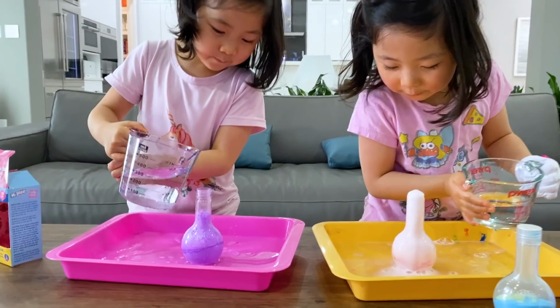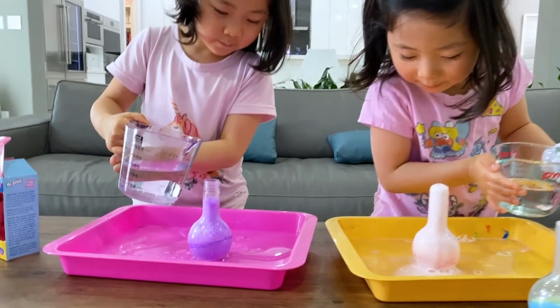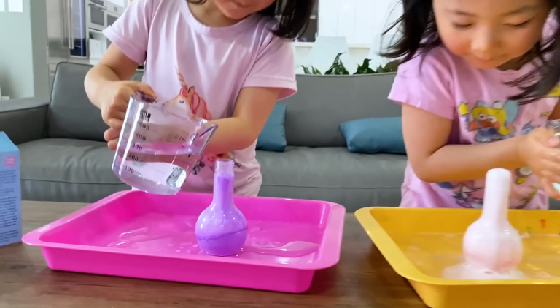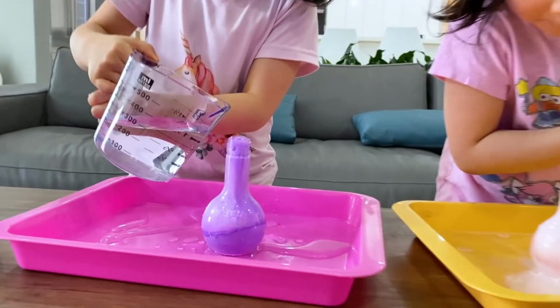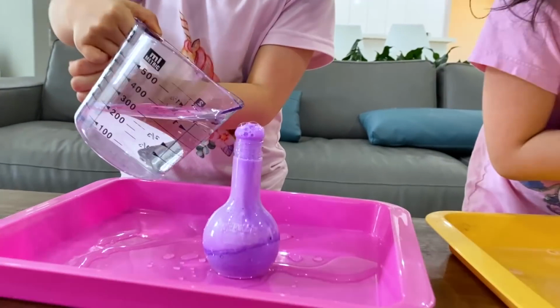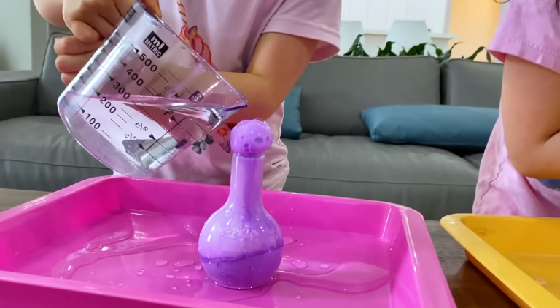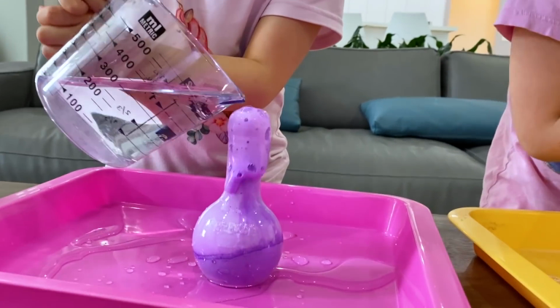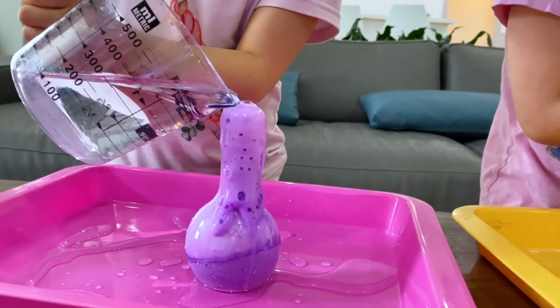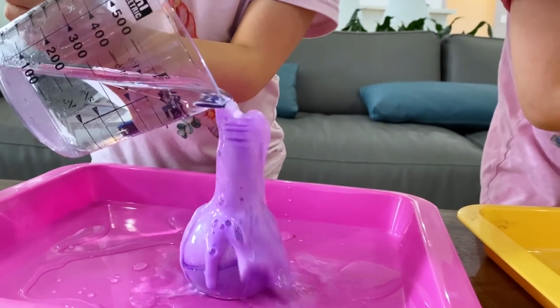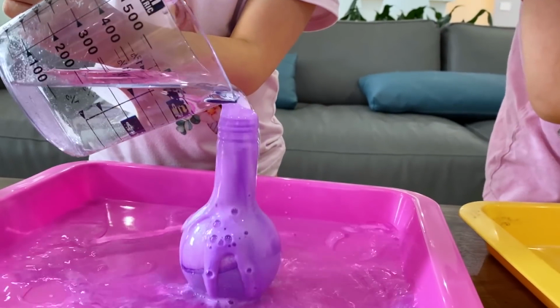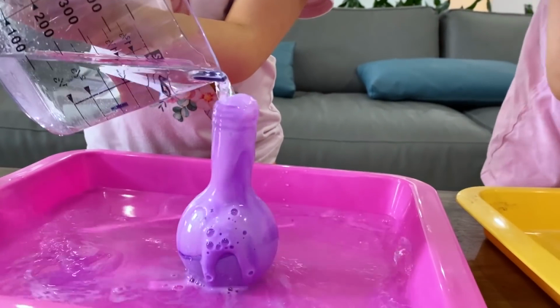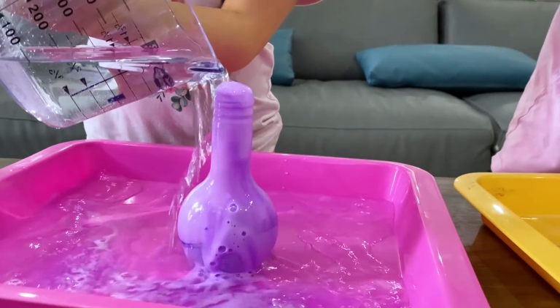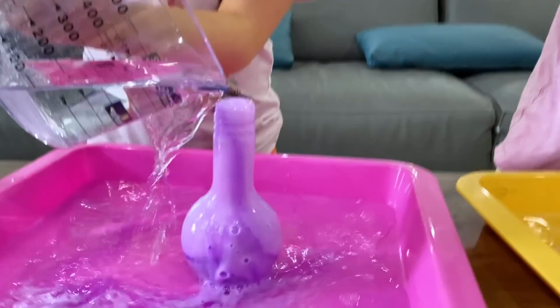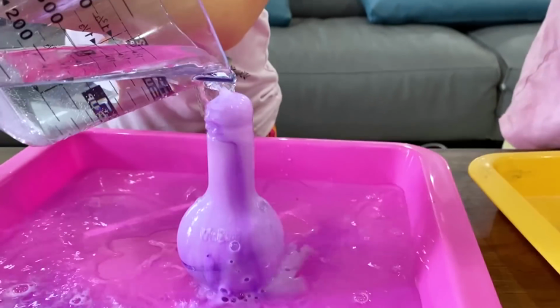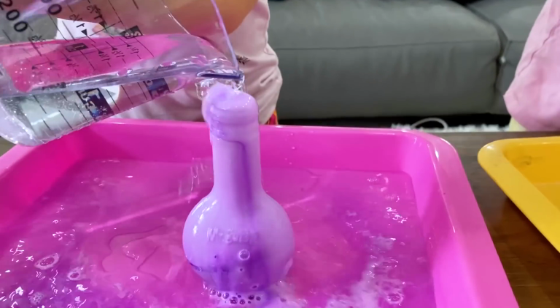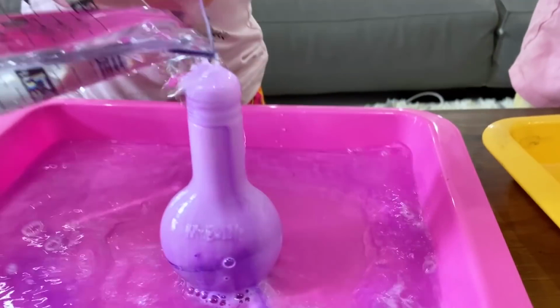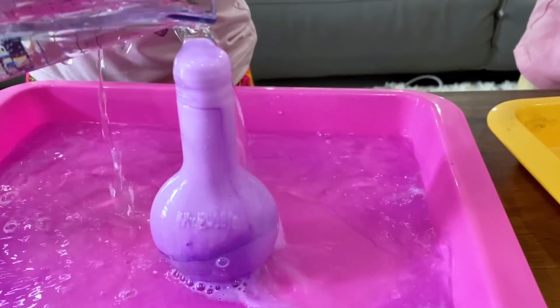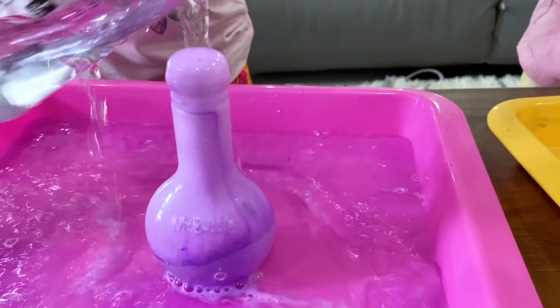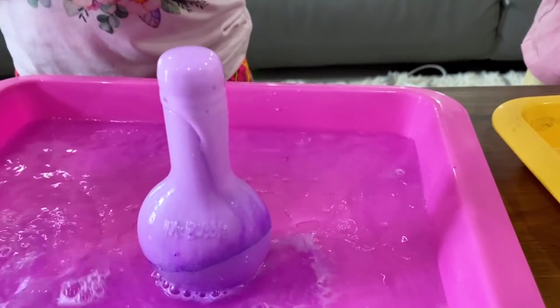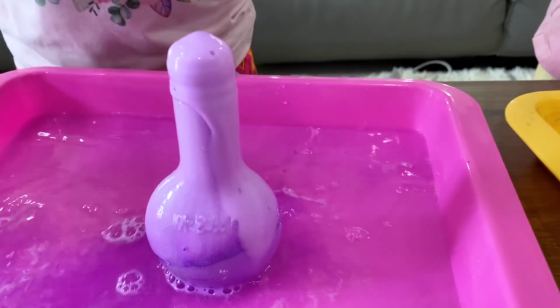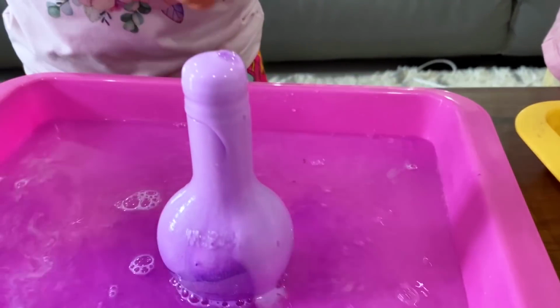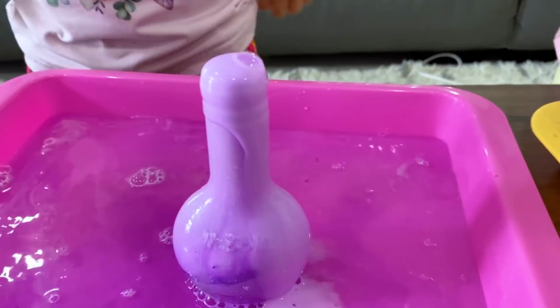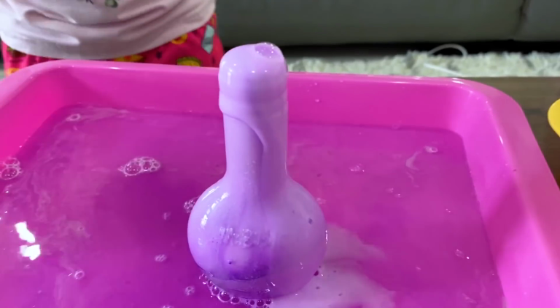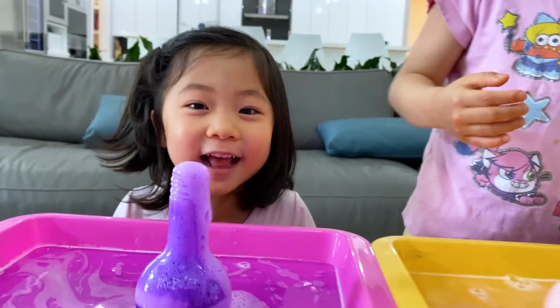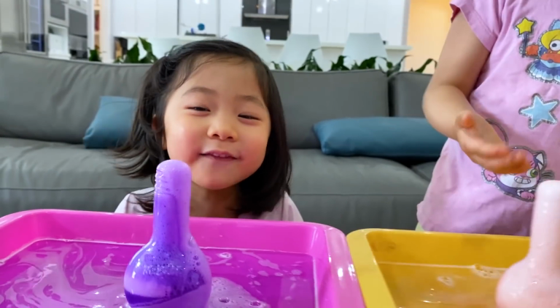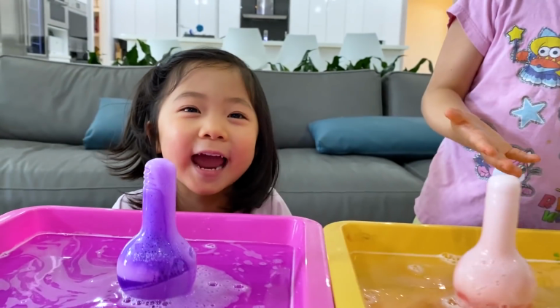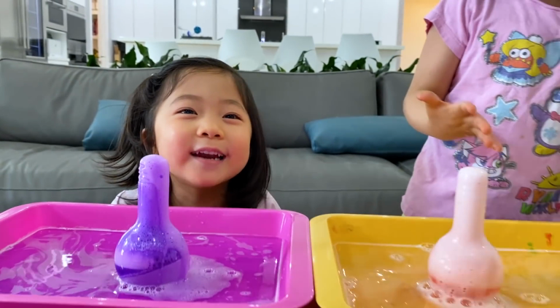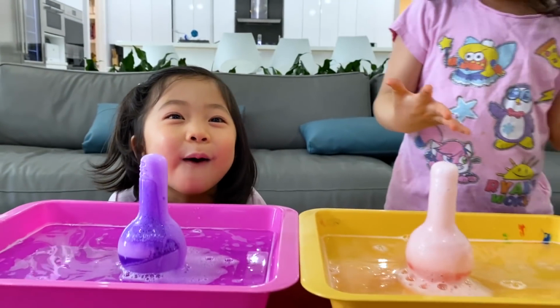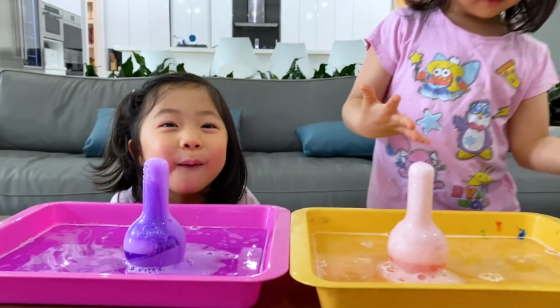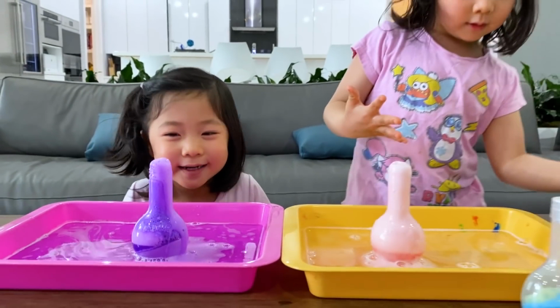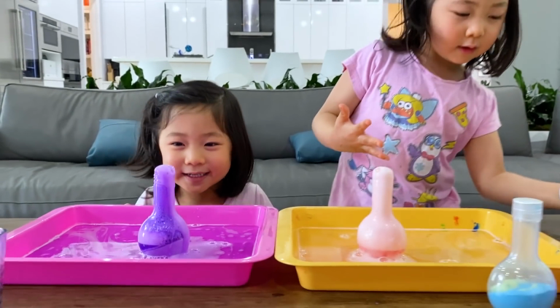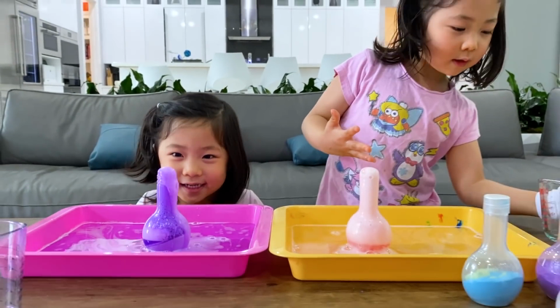Here it is, guys! Look how it looks — it's like a volcano! I know, volcano!